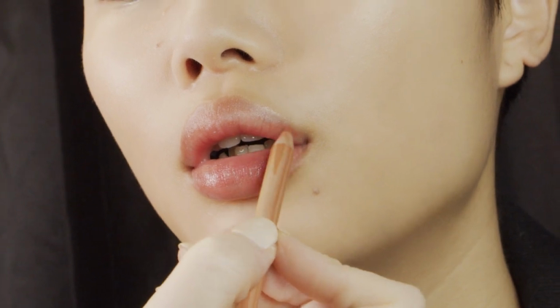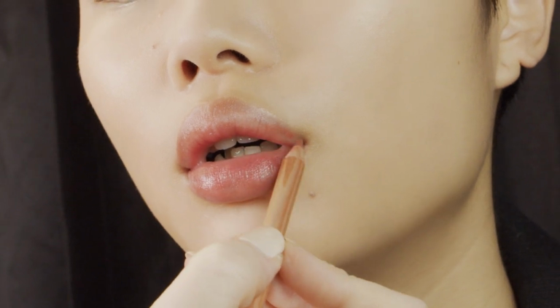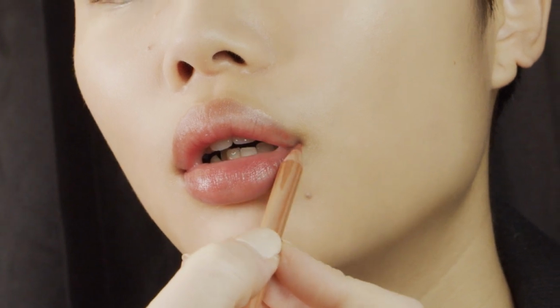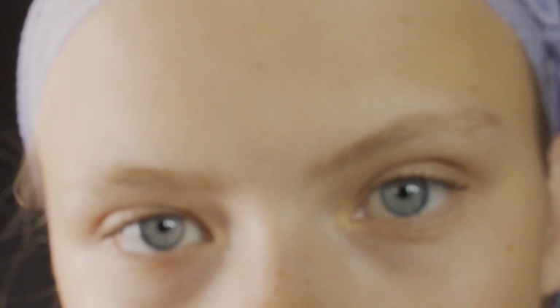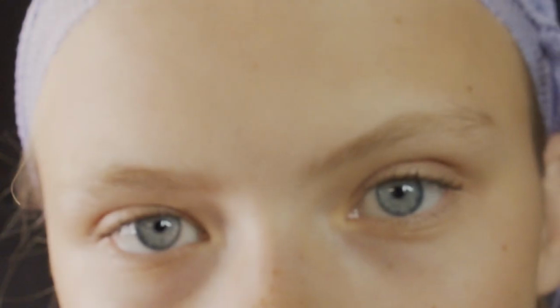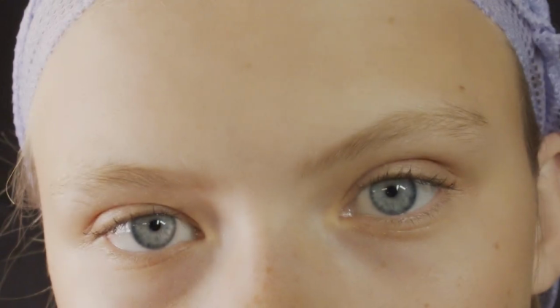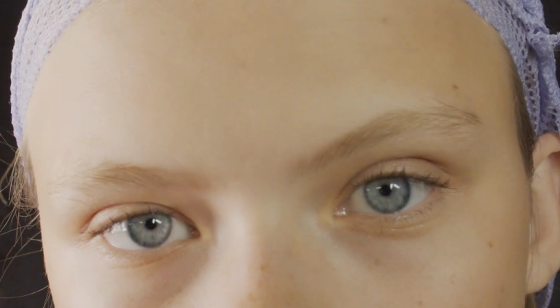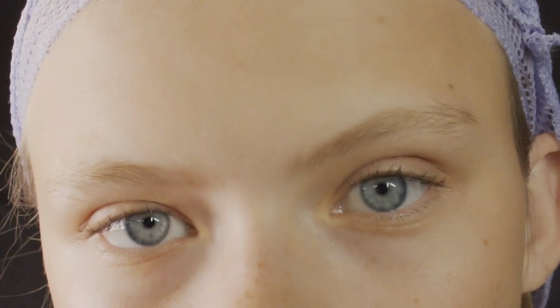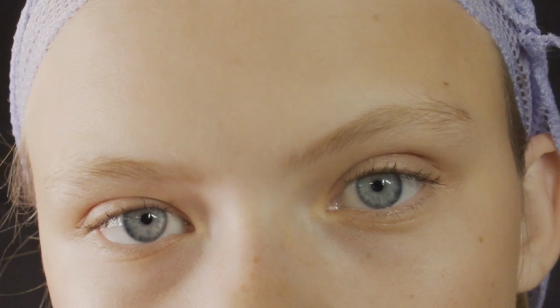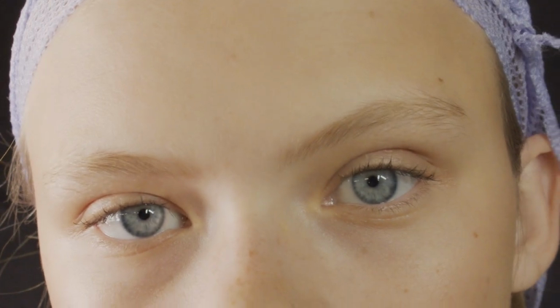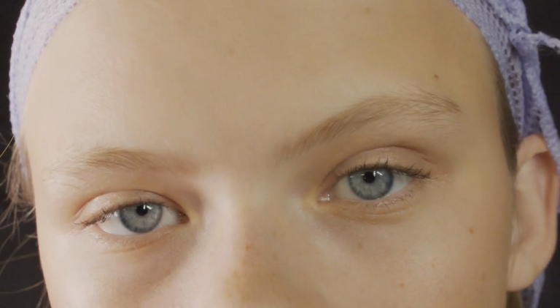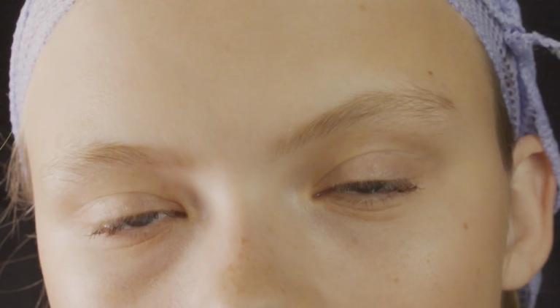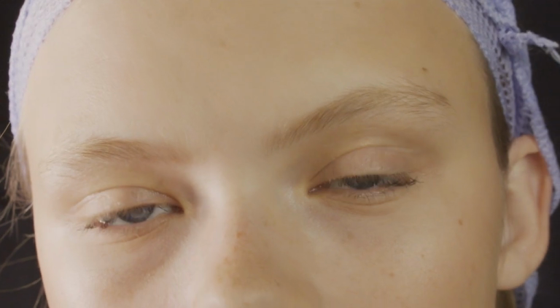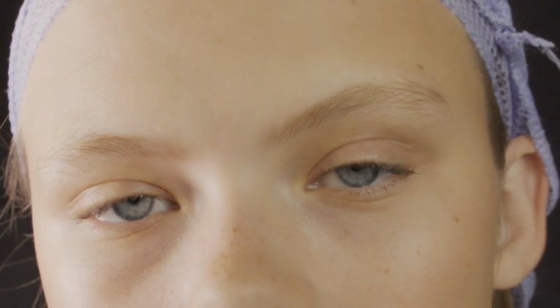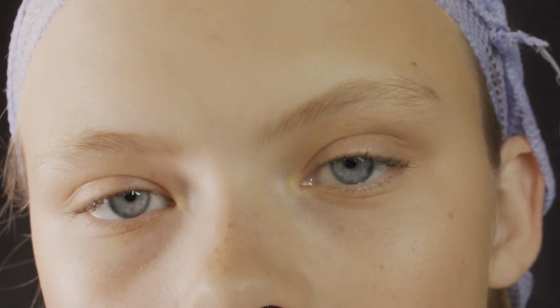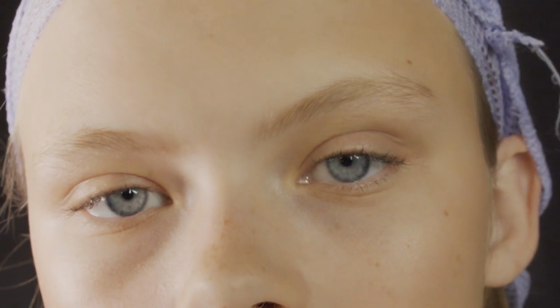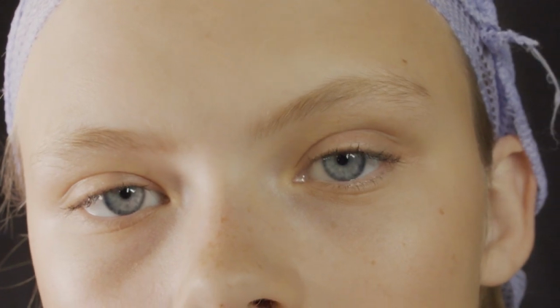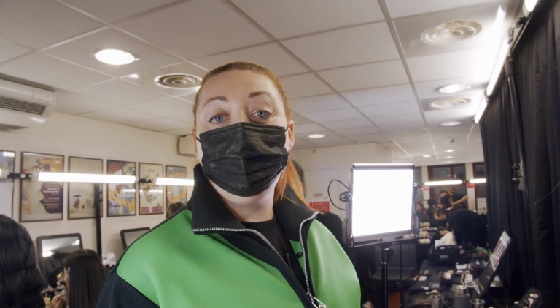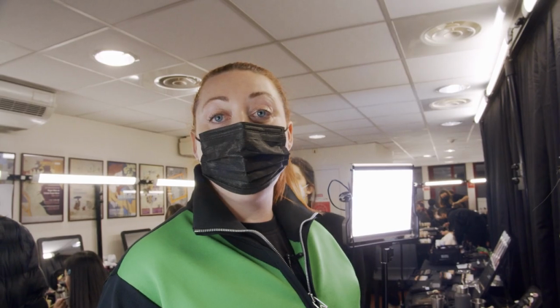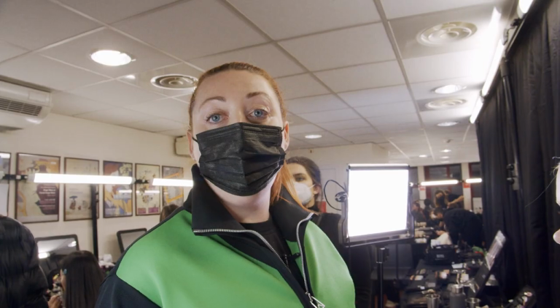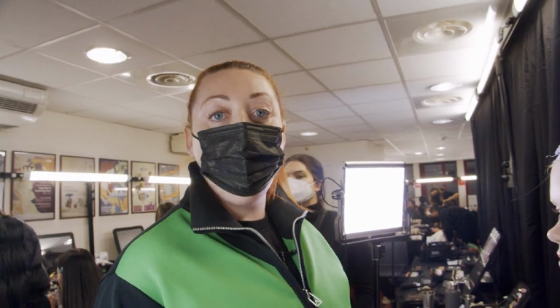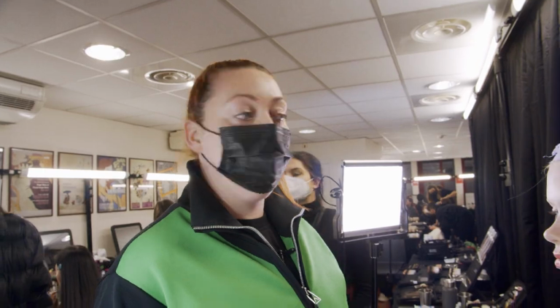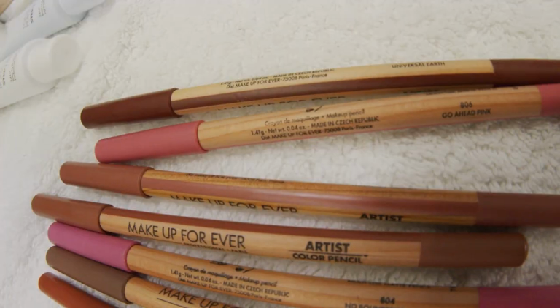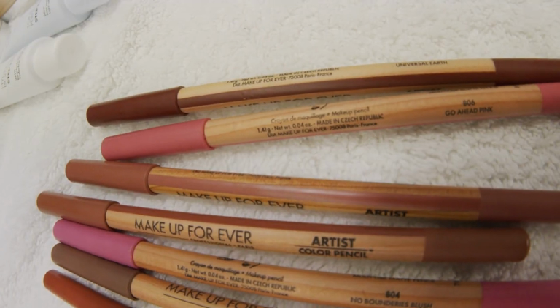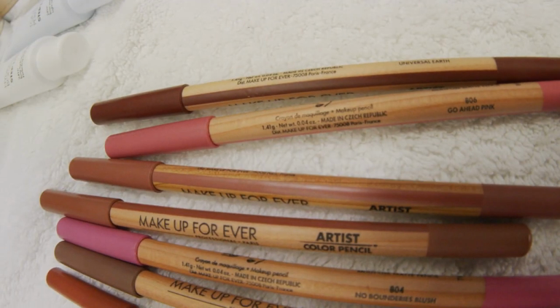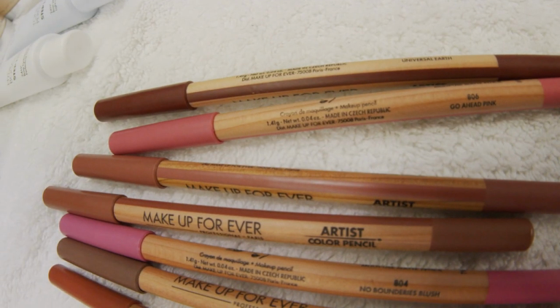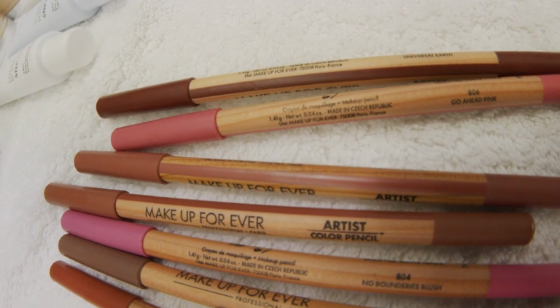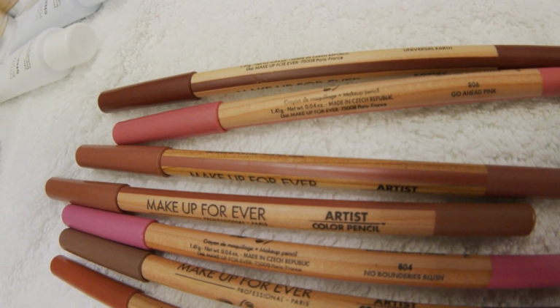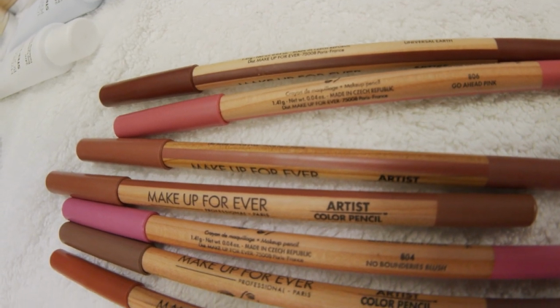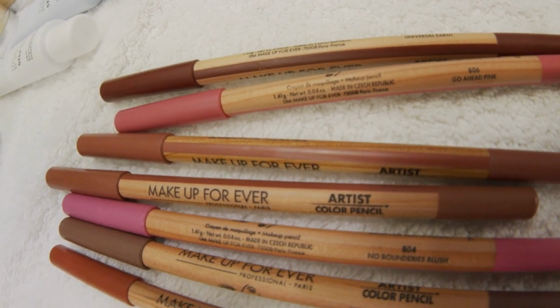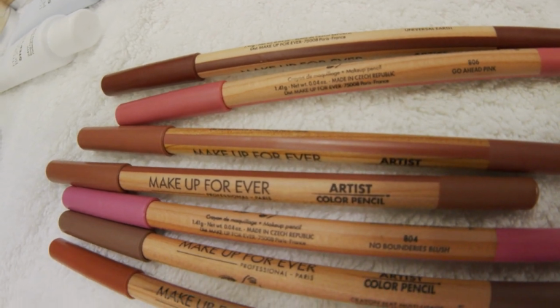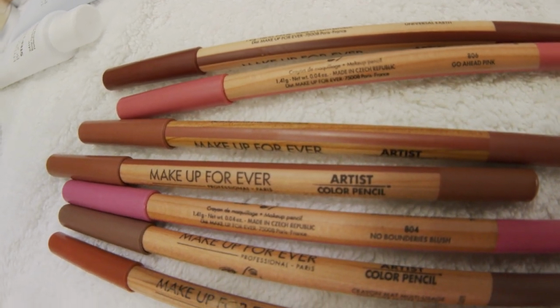They're so versatile — they can be used on the eyes, the lips, and around the face for more creative work. And I love the colour range.